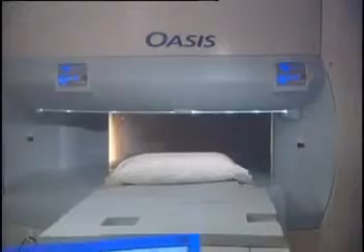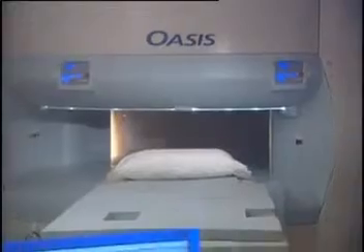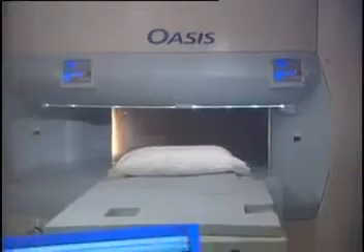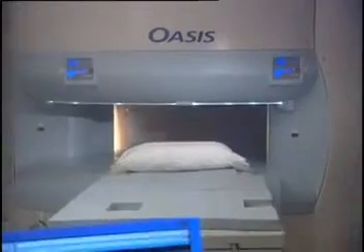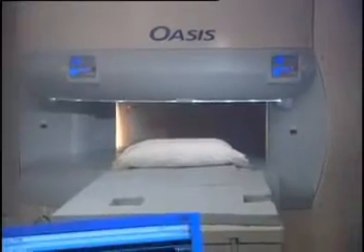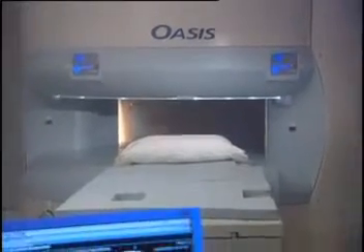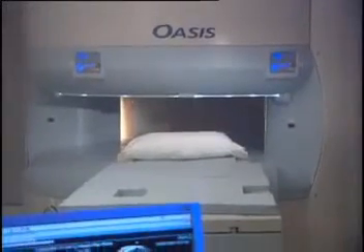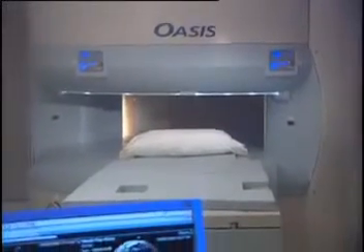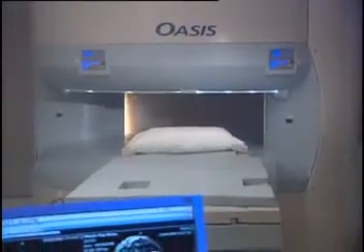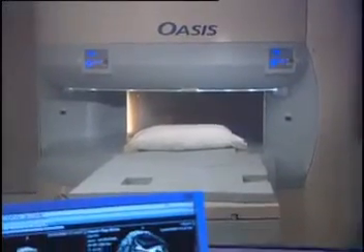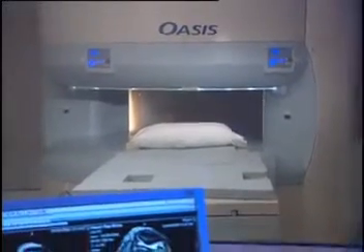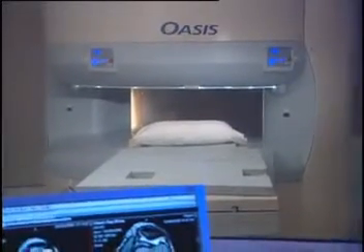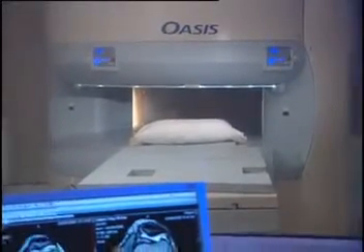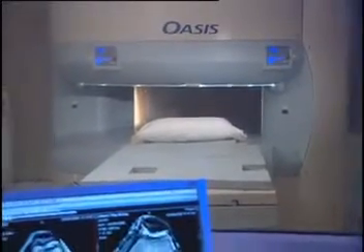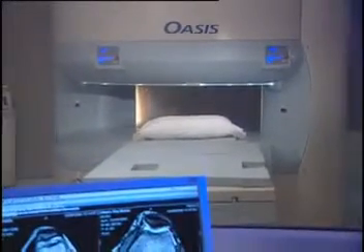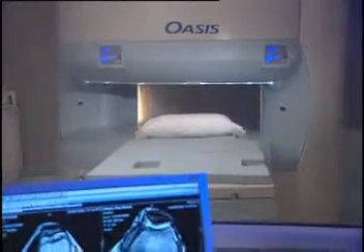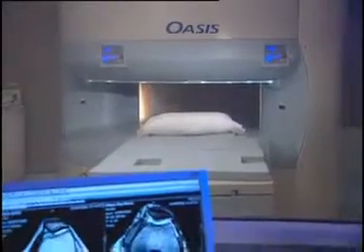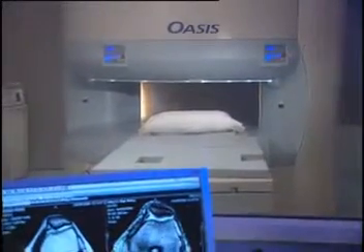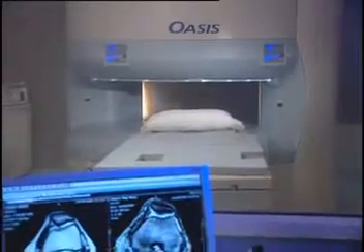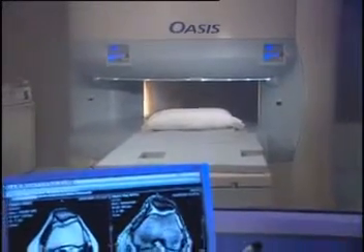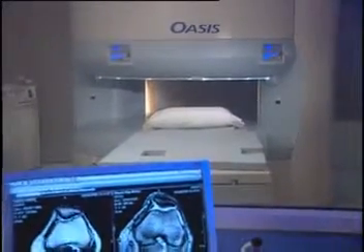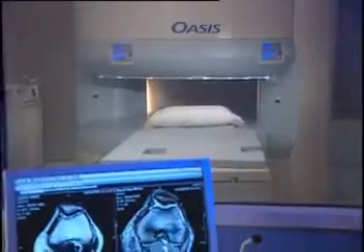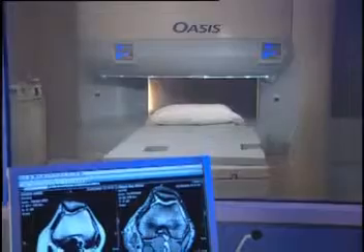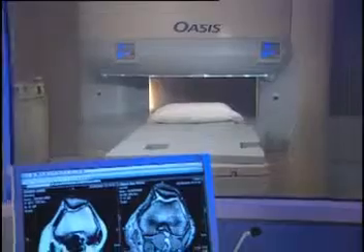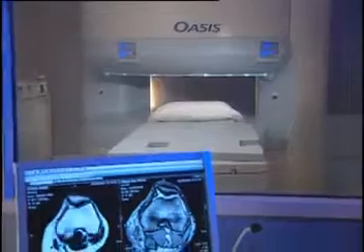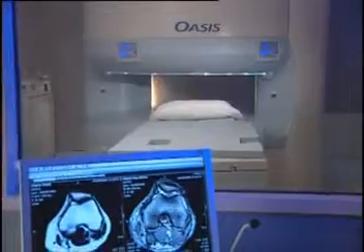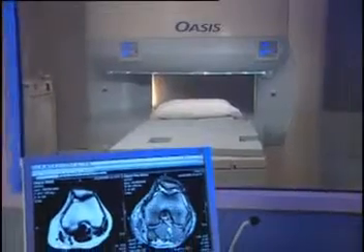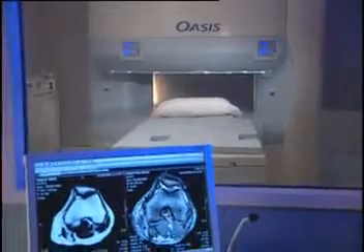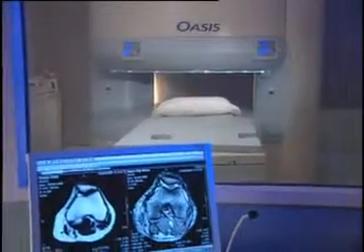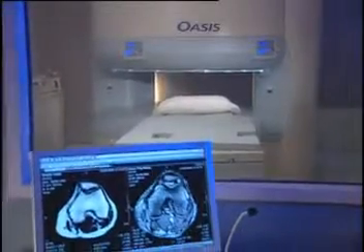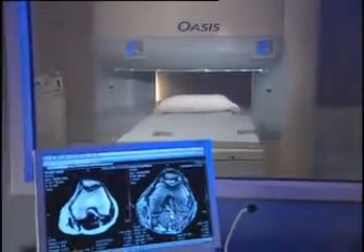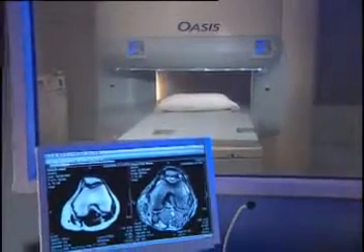This program is designed to help prepare you for an MRI exam and answer many of the commonly asked questions about MRI.